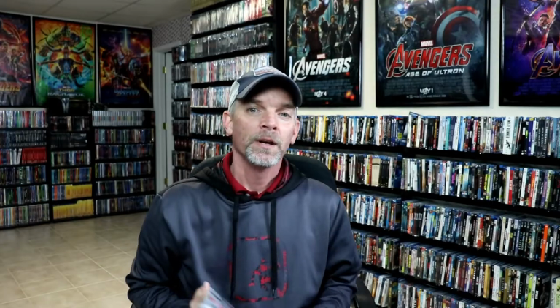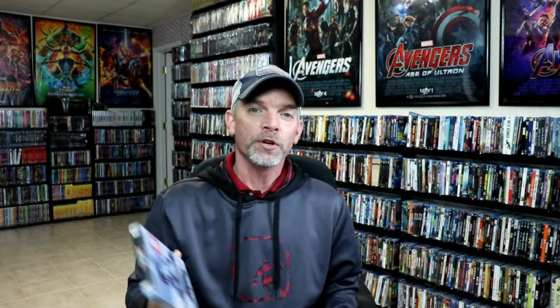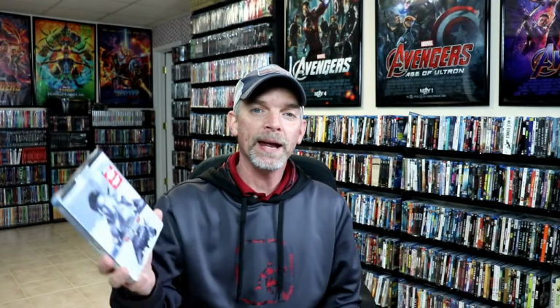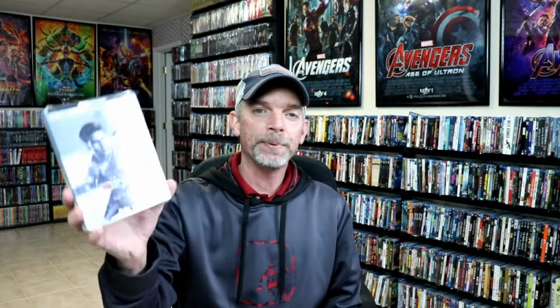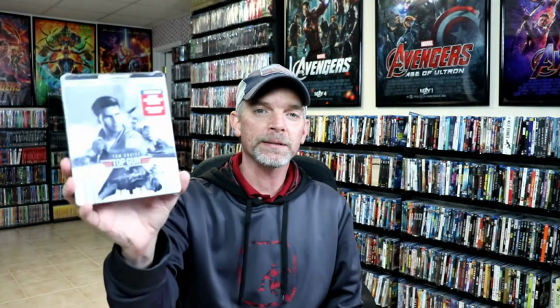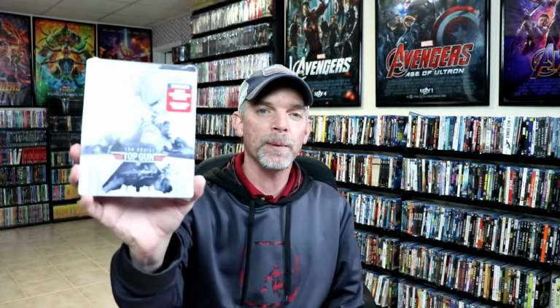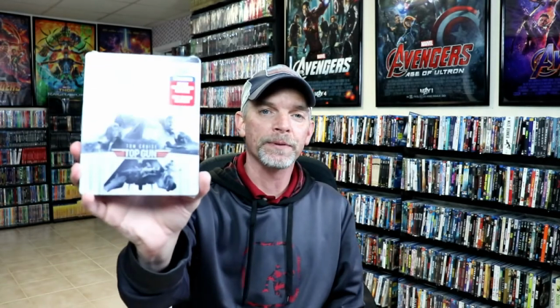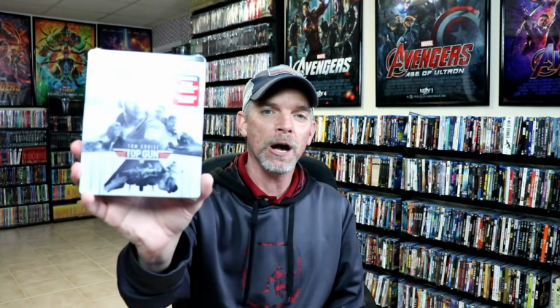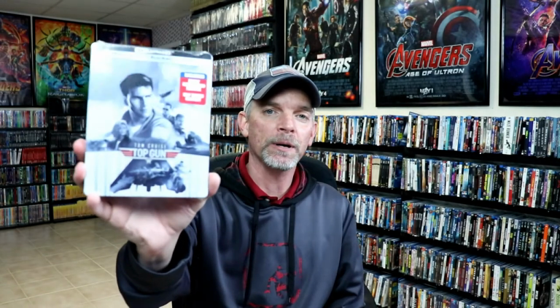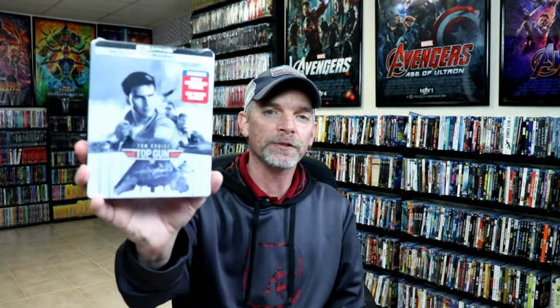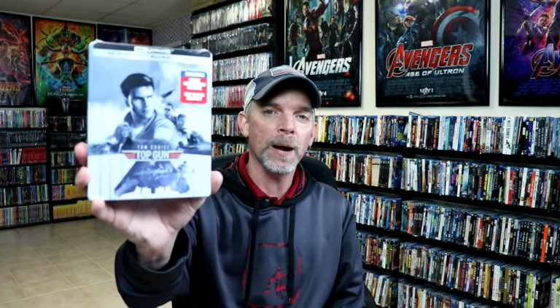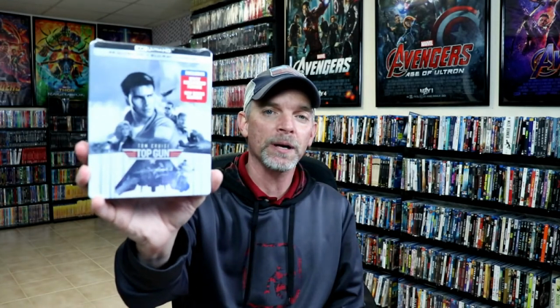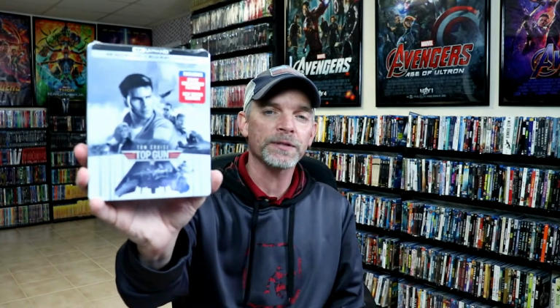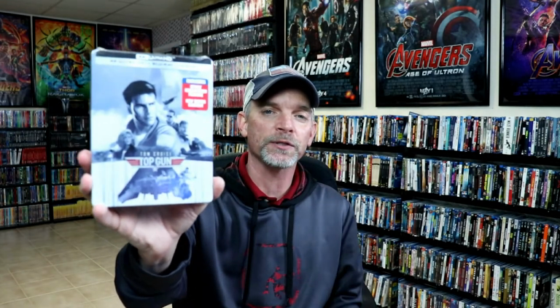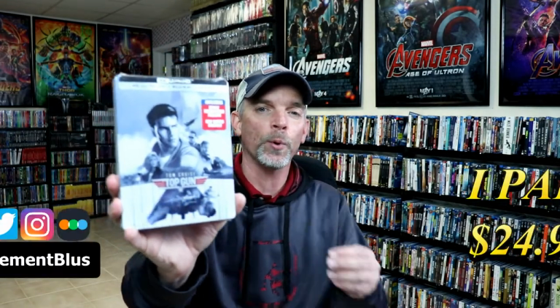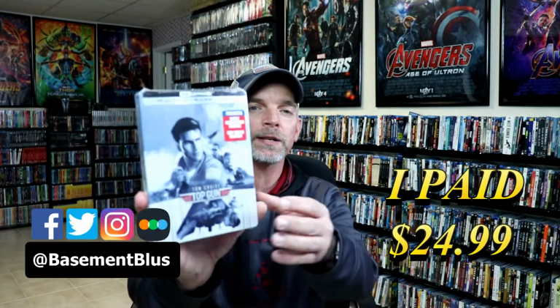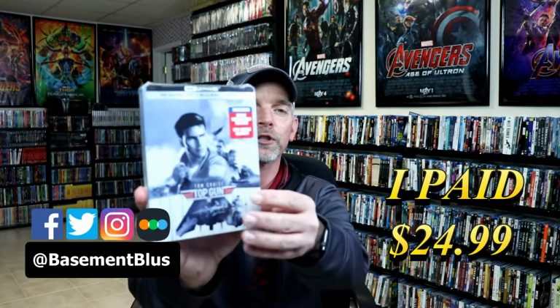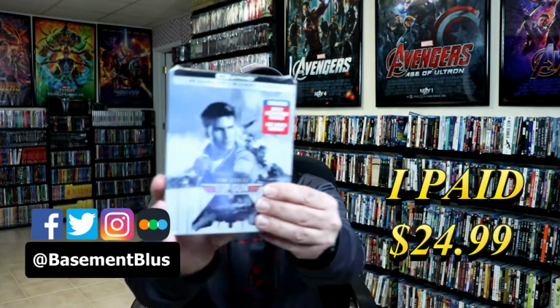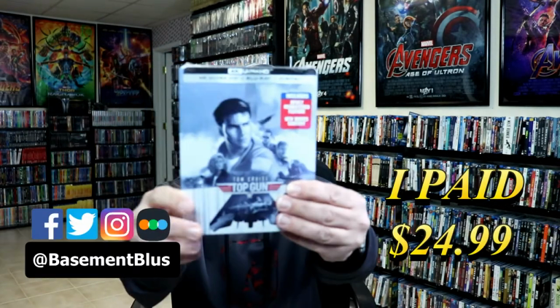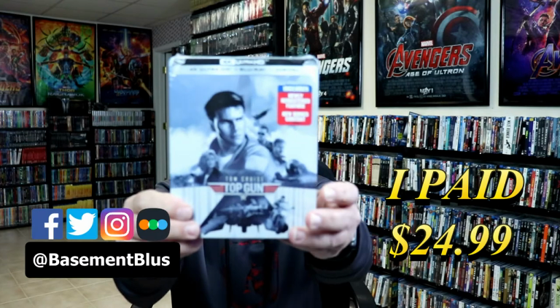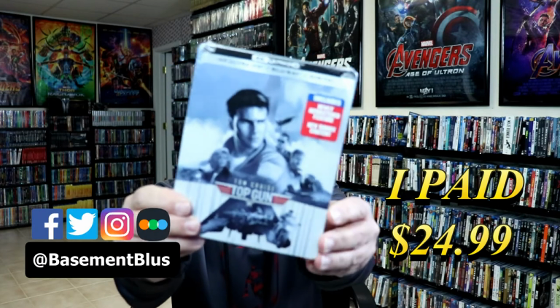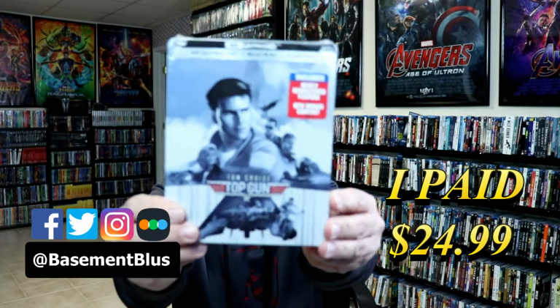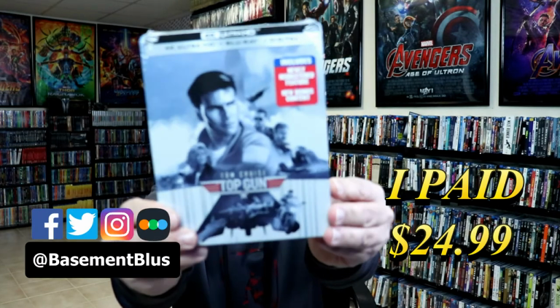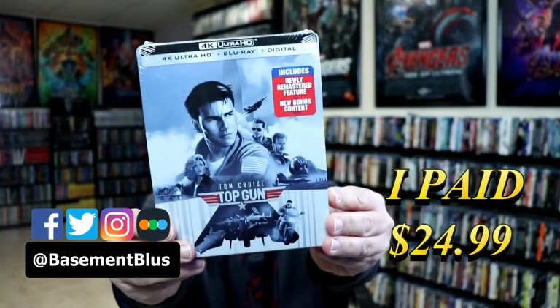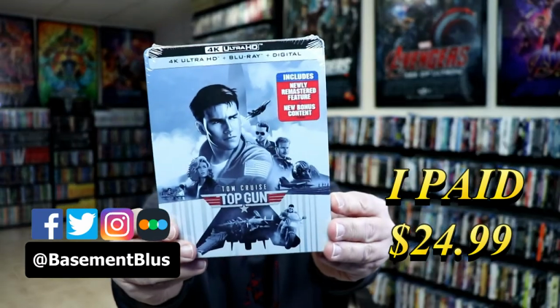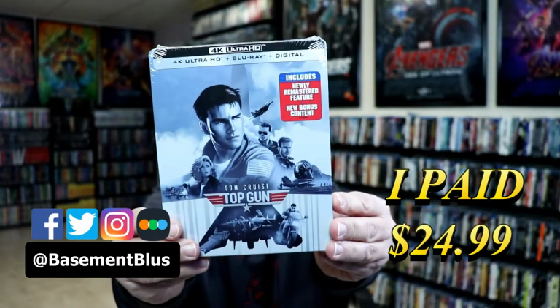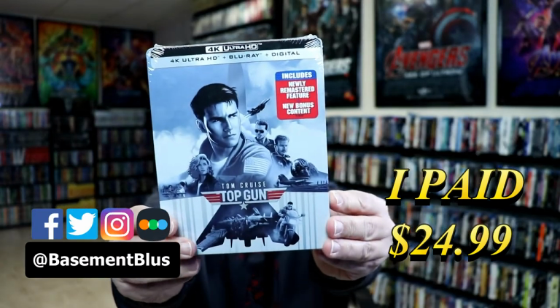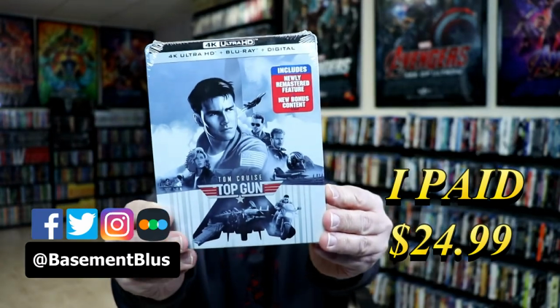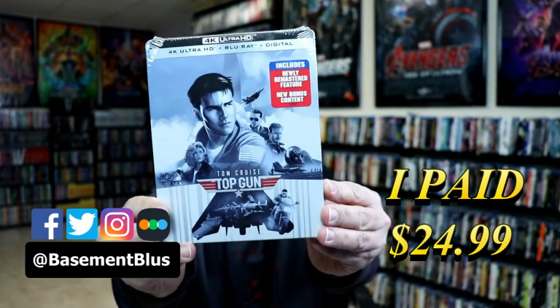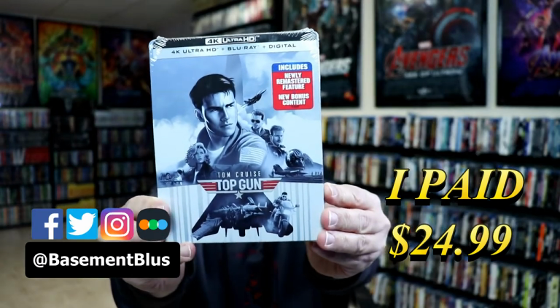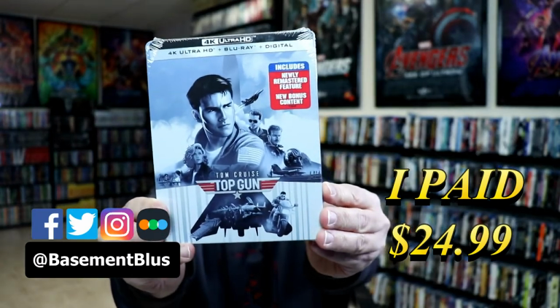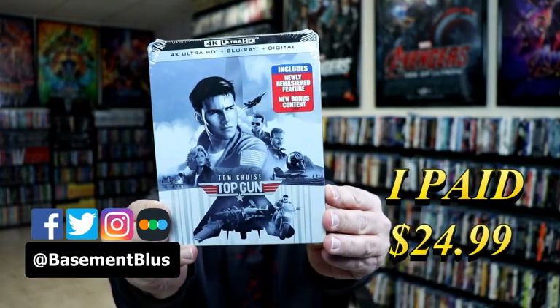So today I picked up a copy of Top Gun. This is a 4K Steelbook featuring the 4K Ultra HD, the Blu-ray, and the digital.